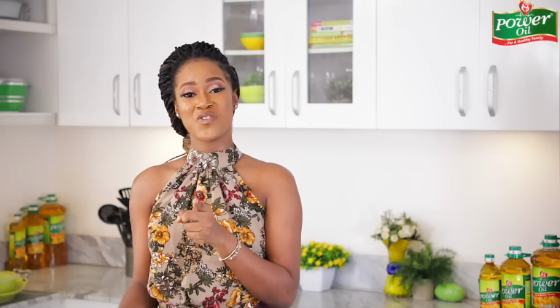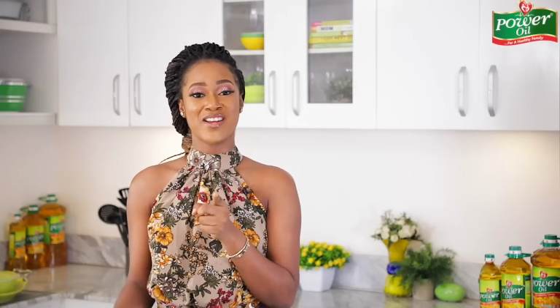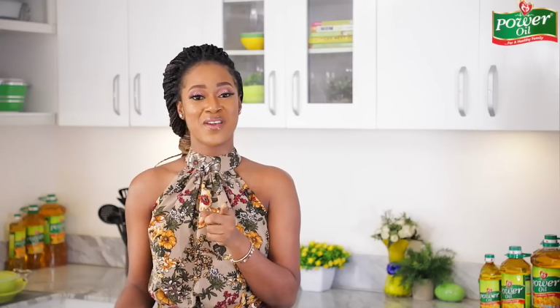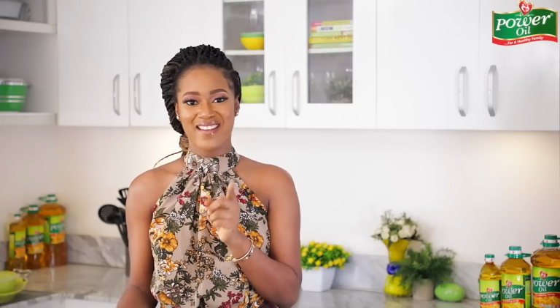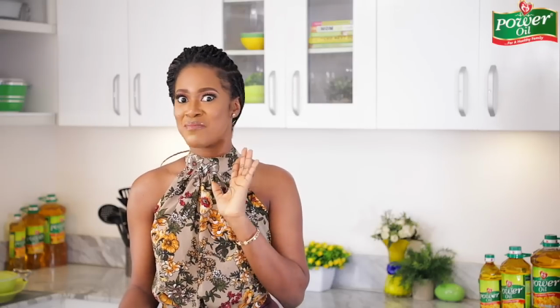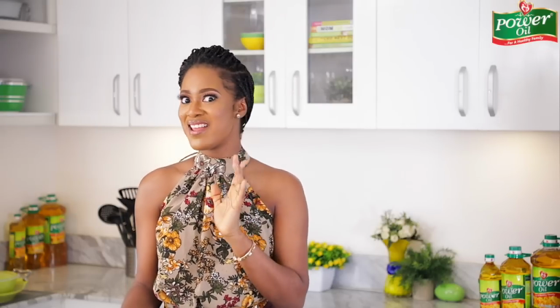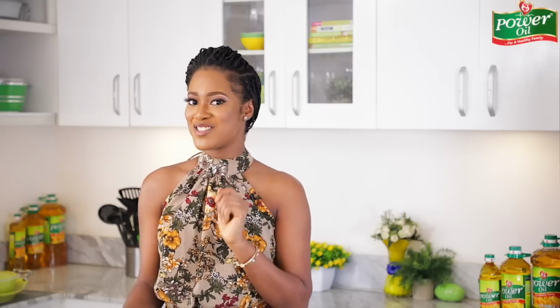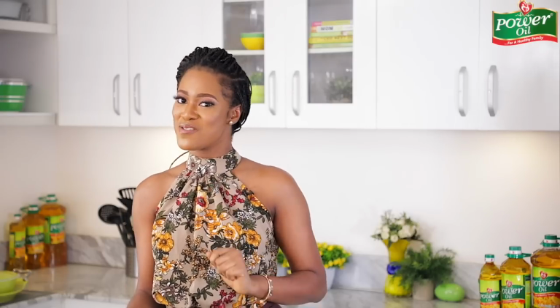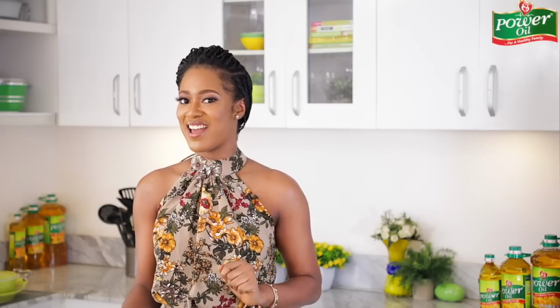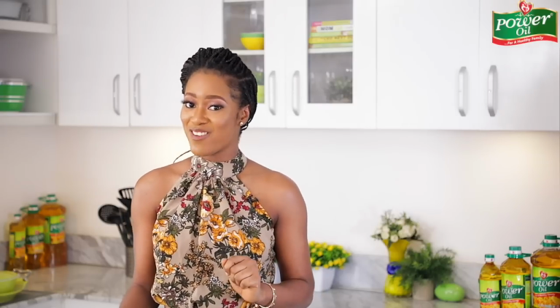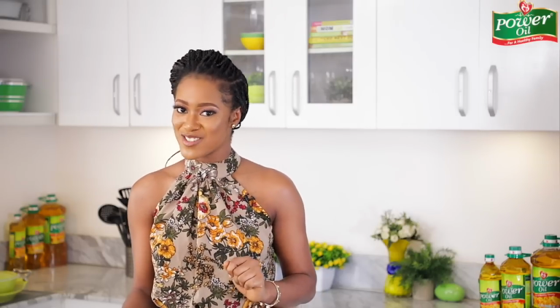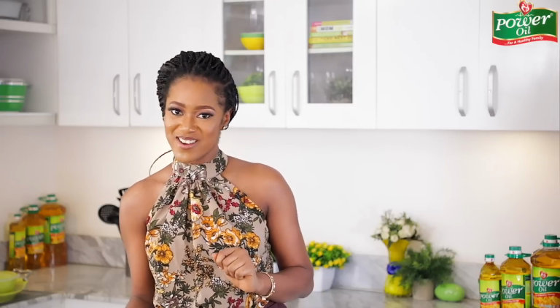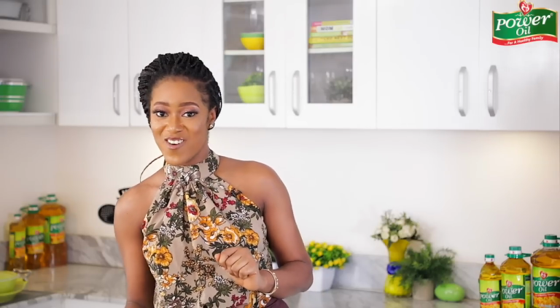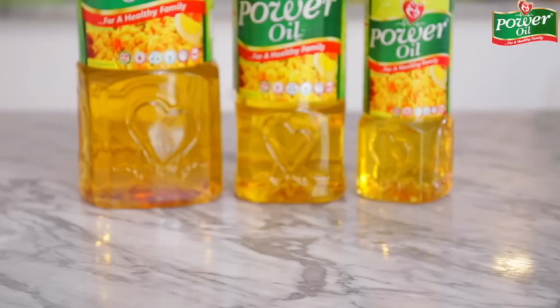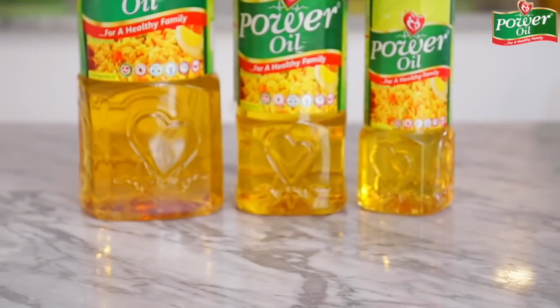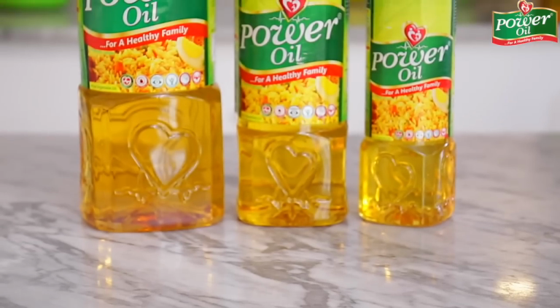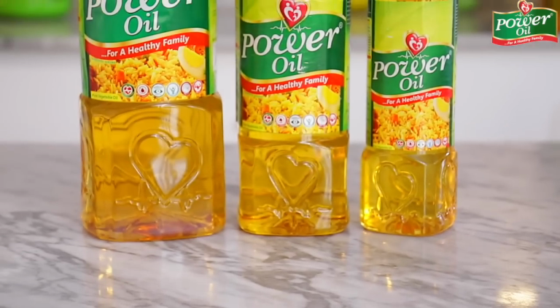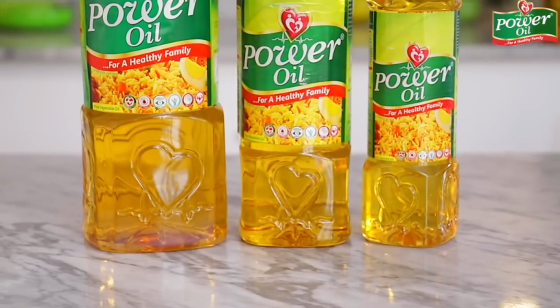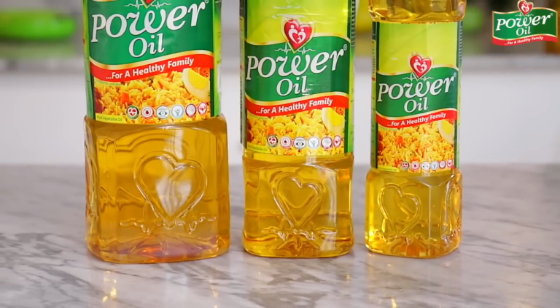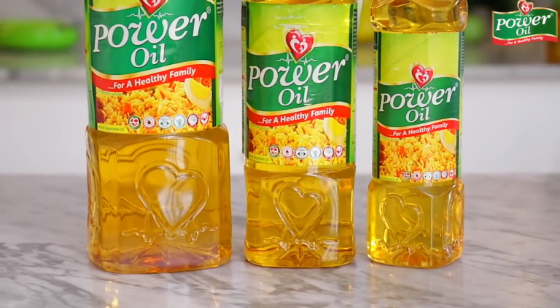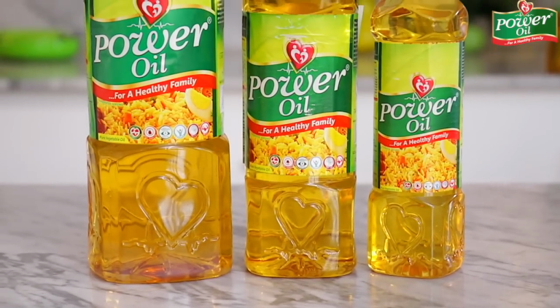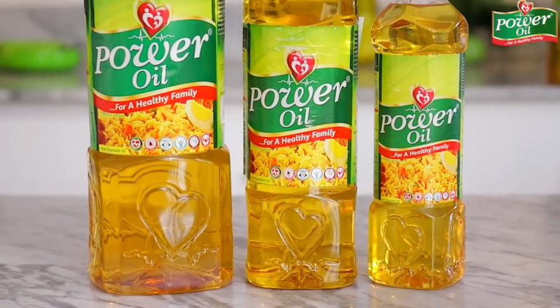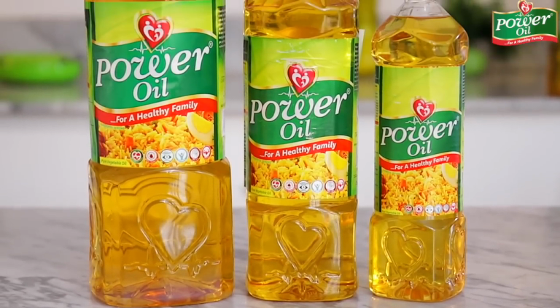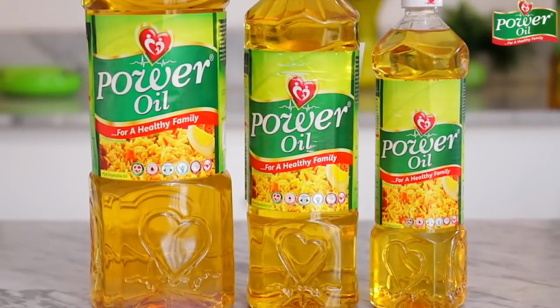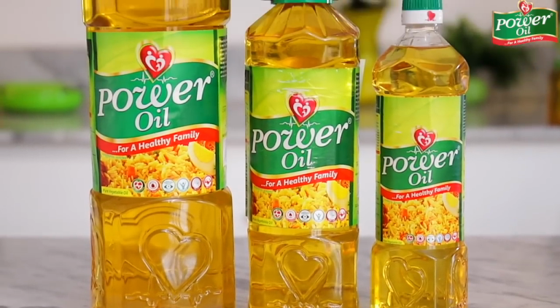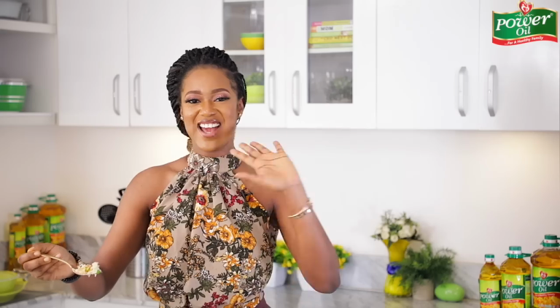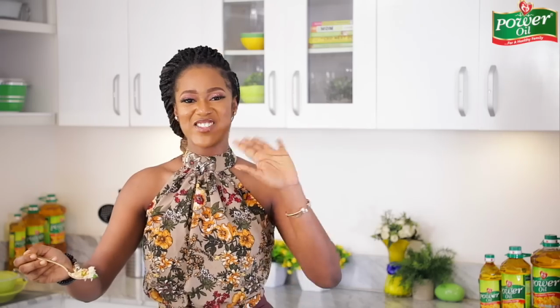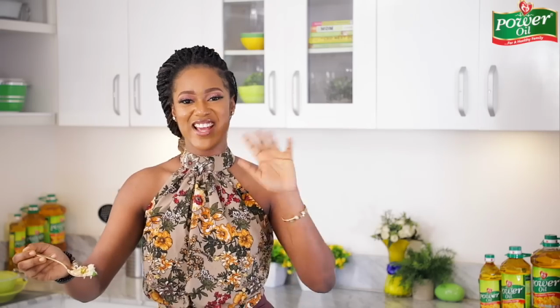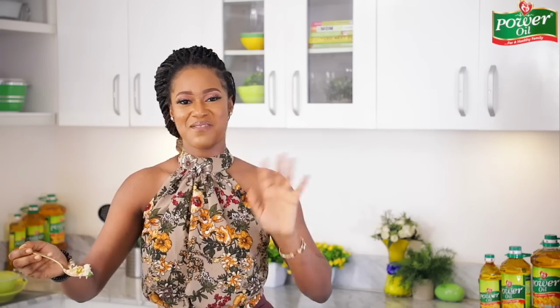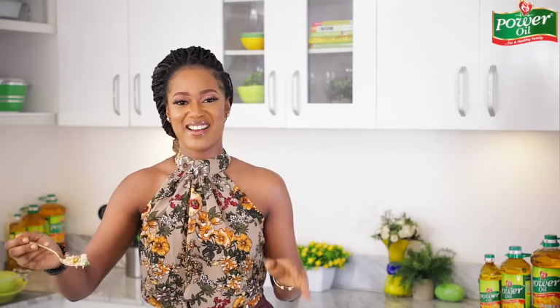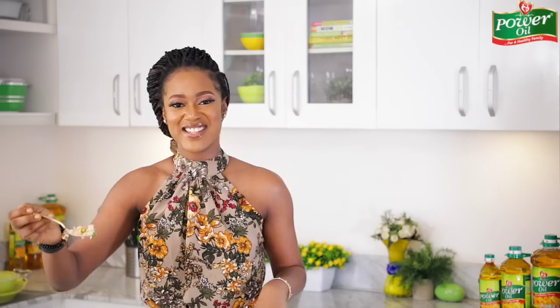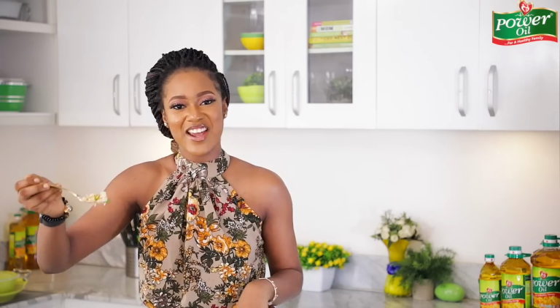Ensure you try it out, okay? And please use the healthiest cooking oil — the Power Oil Pure Vegetable Oil. I'll see you next time, guys. Take care.